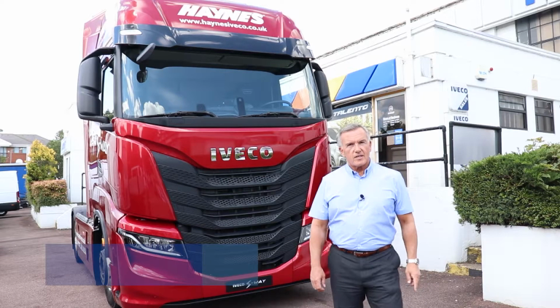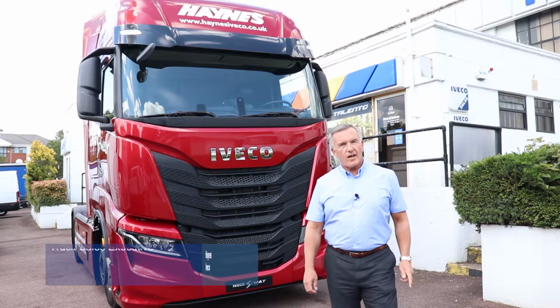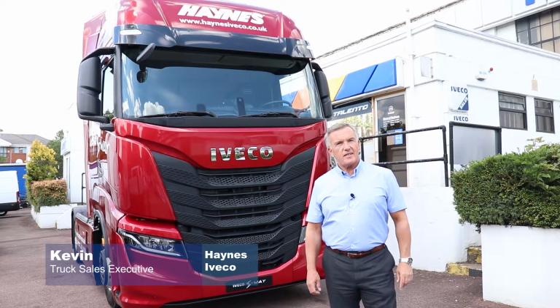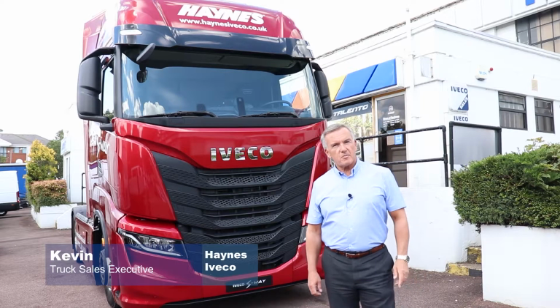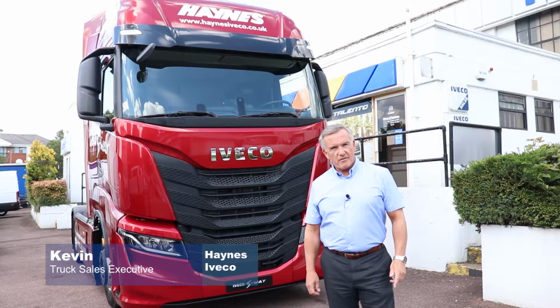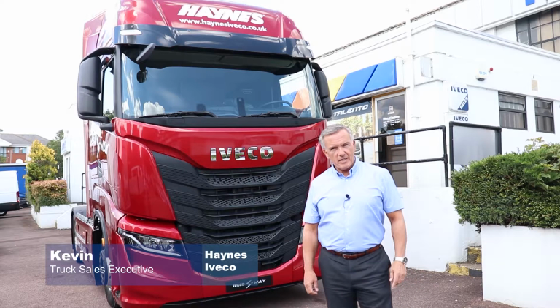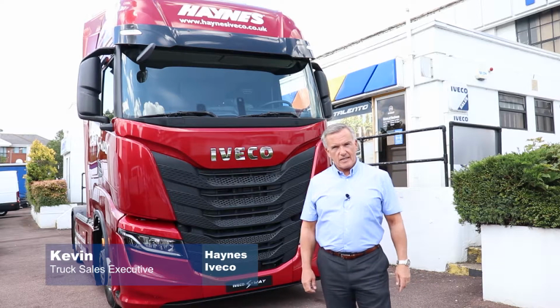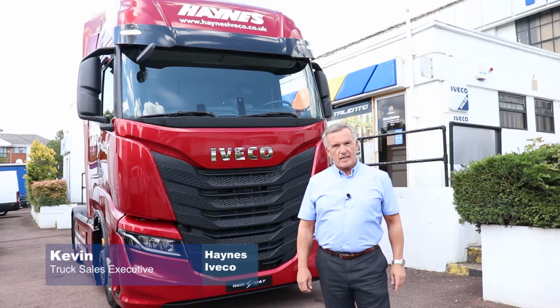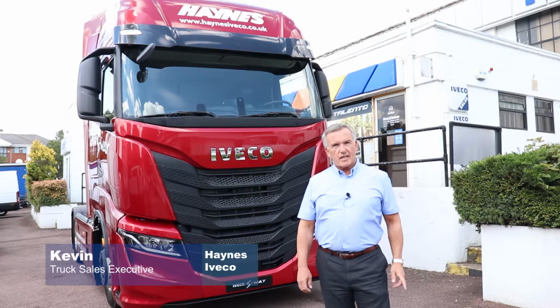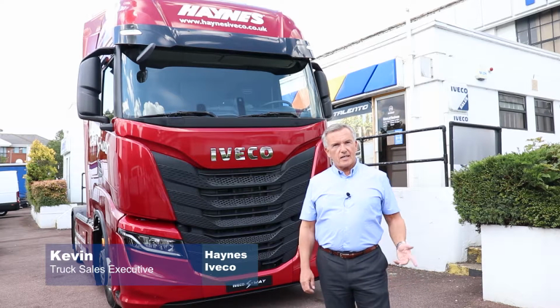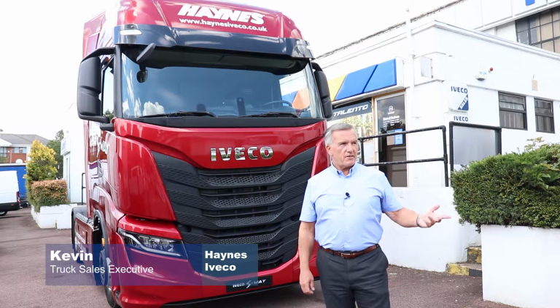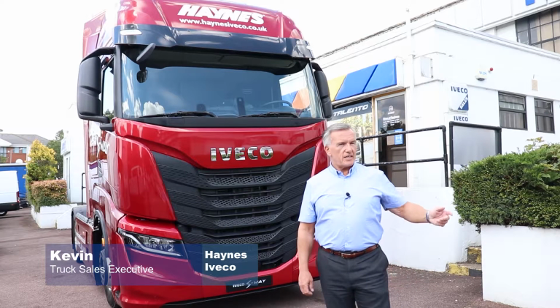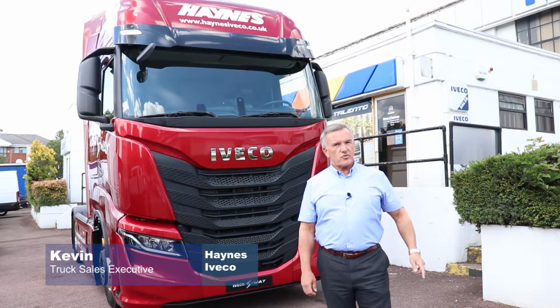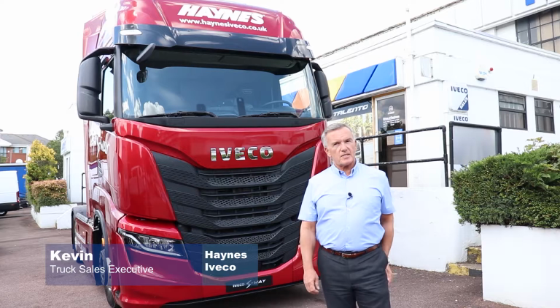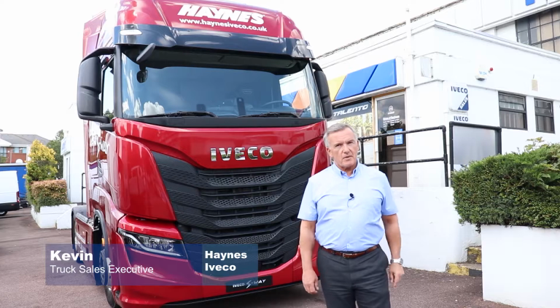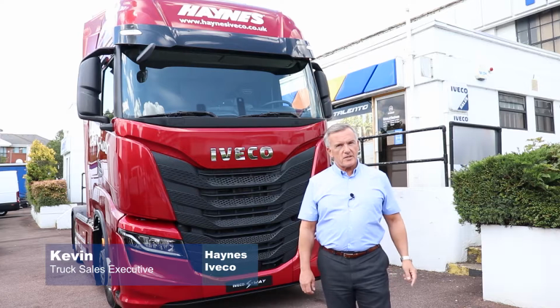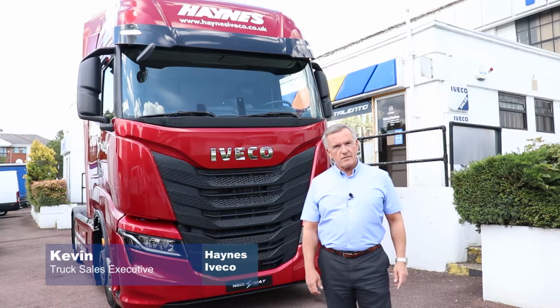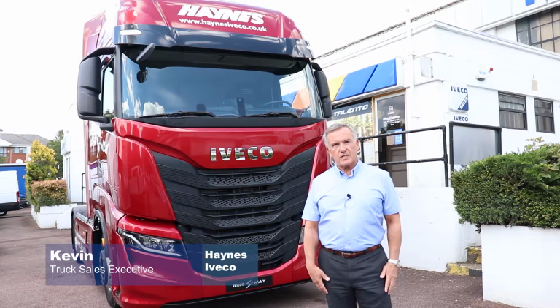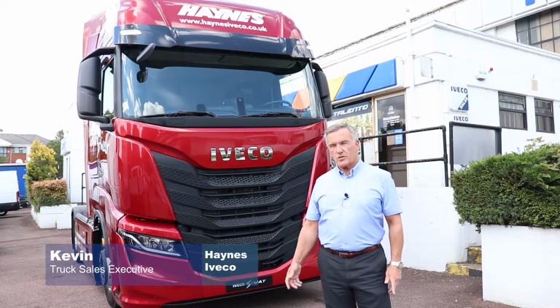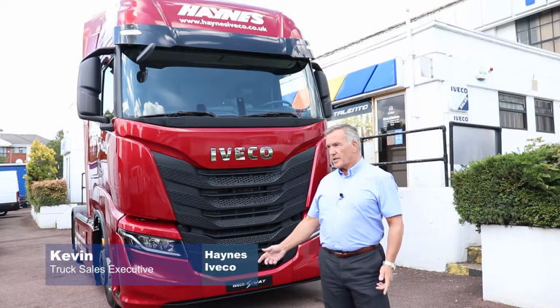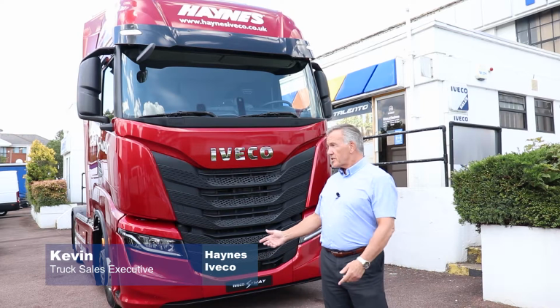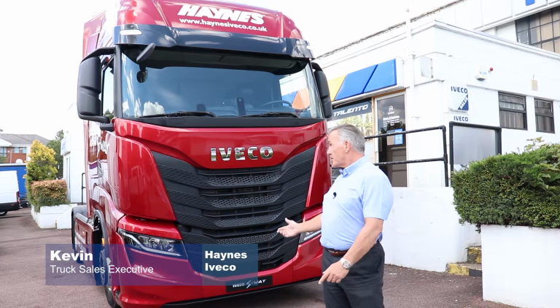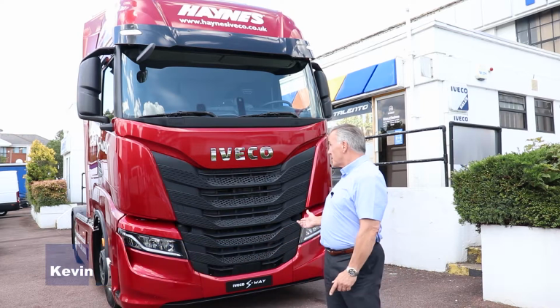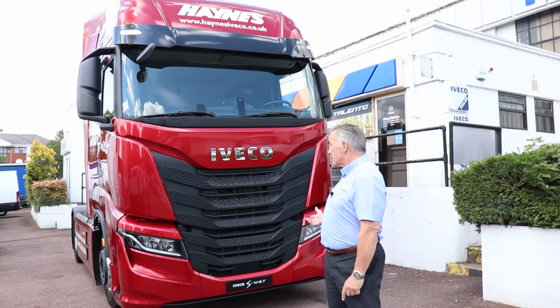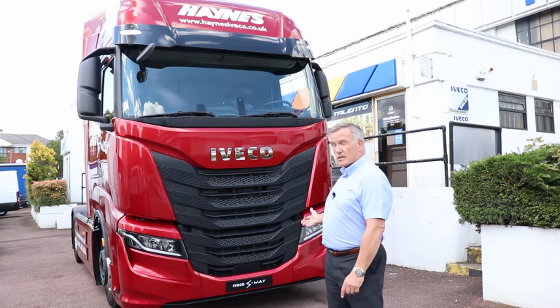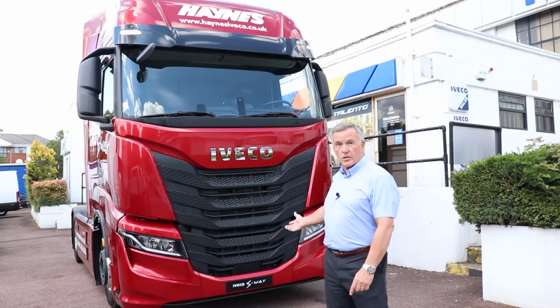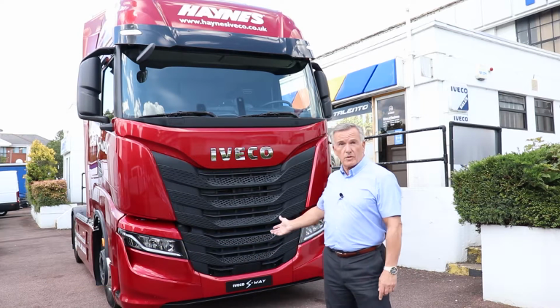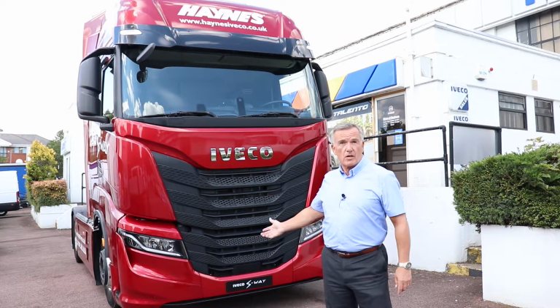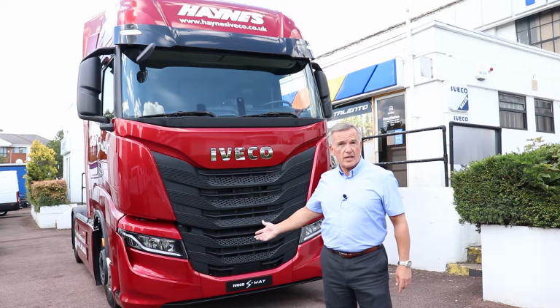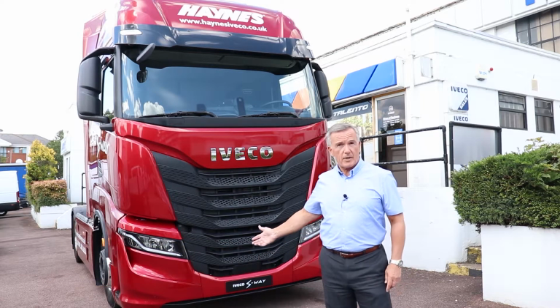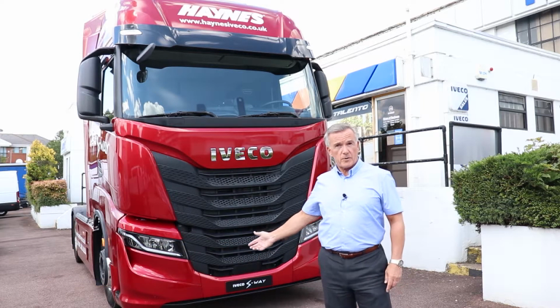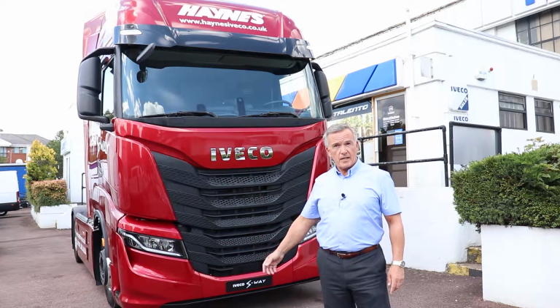Hi, I'm Kevin, here at Haynes Trucks in Maystone. I just wanted to show you the new Iveco S-Way.